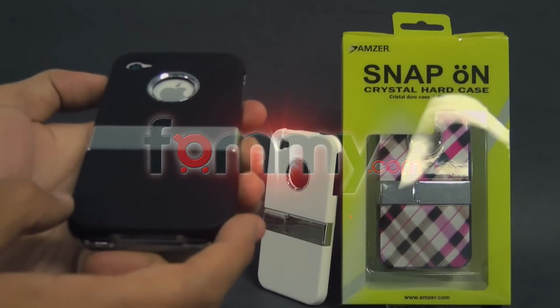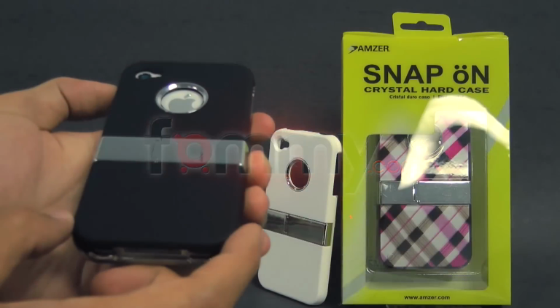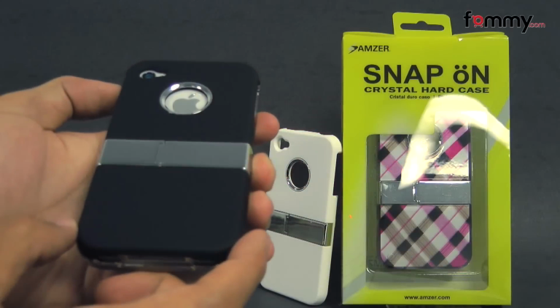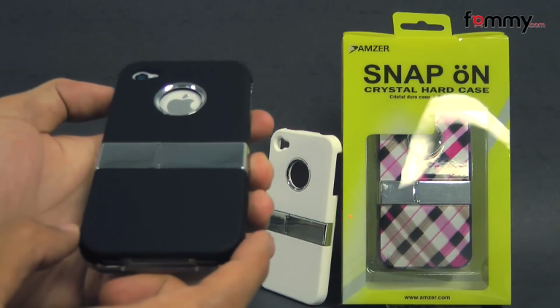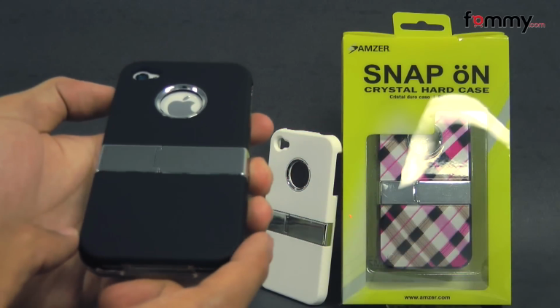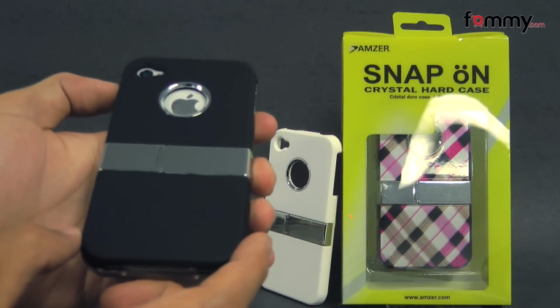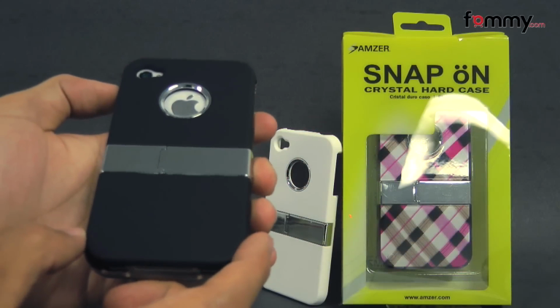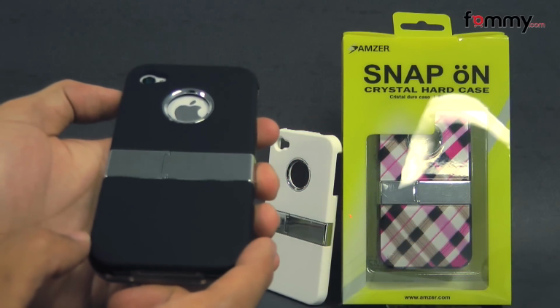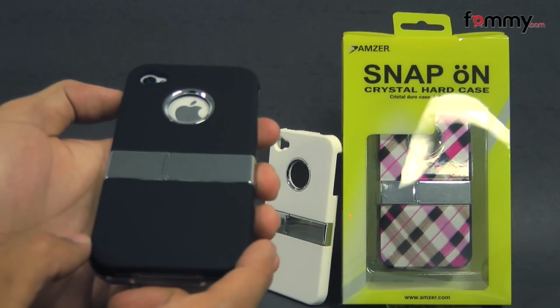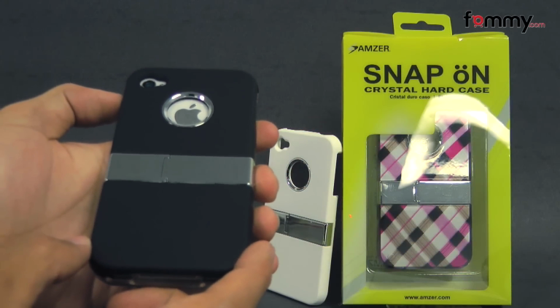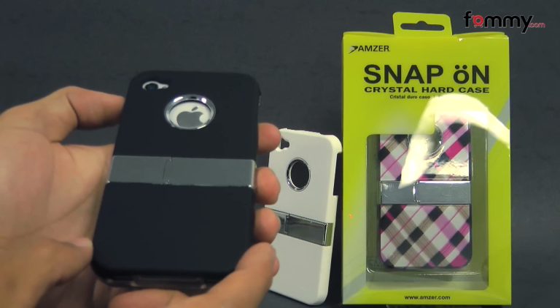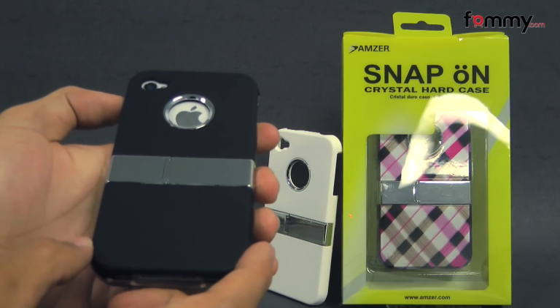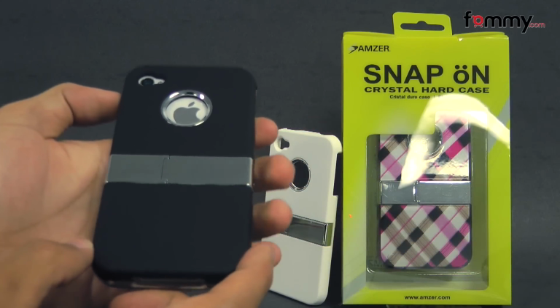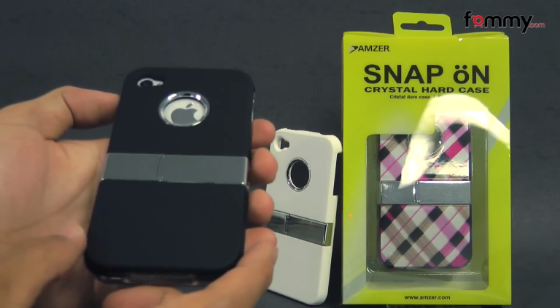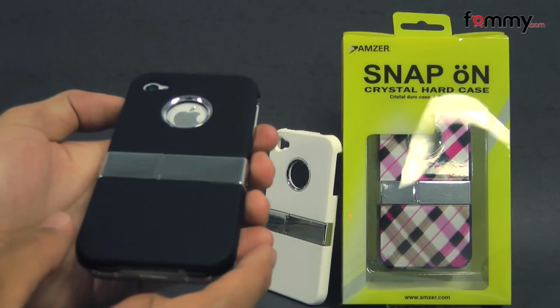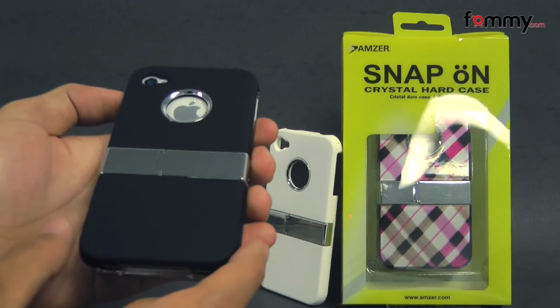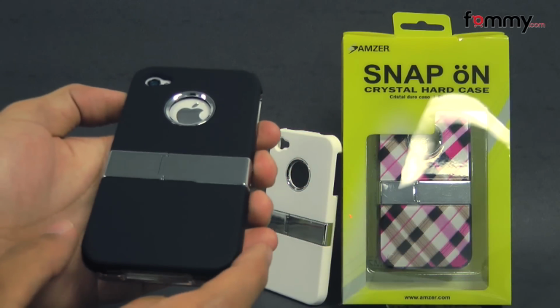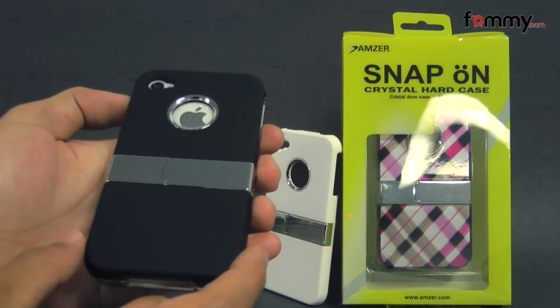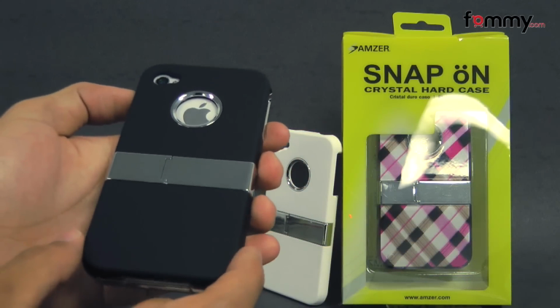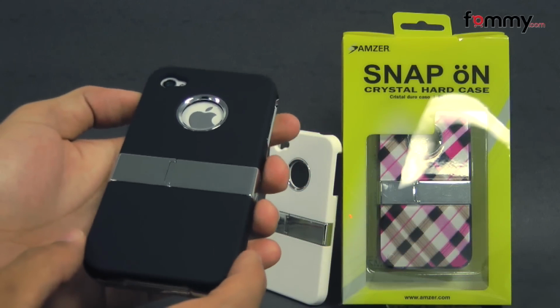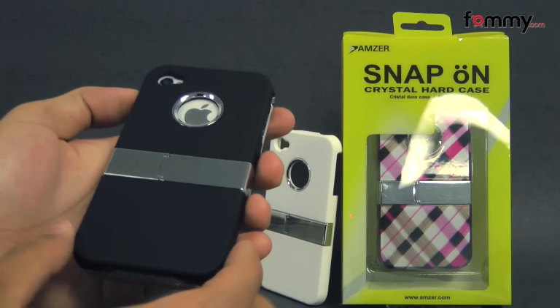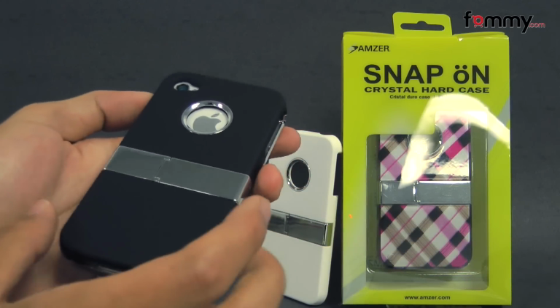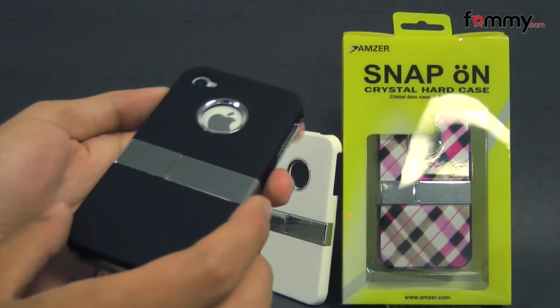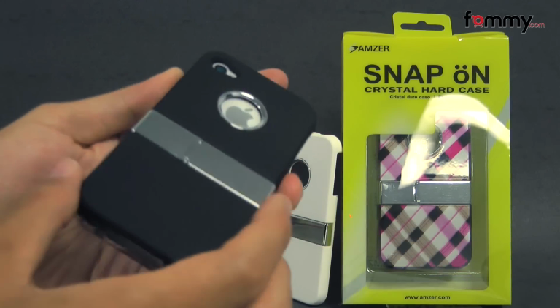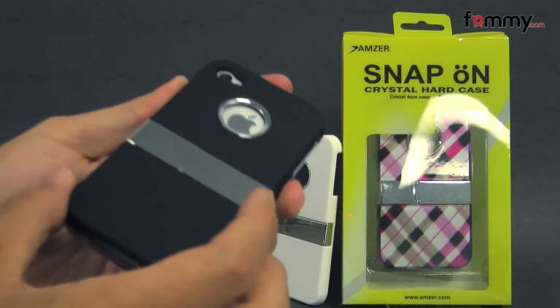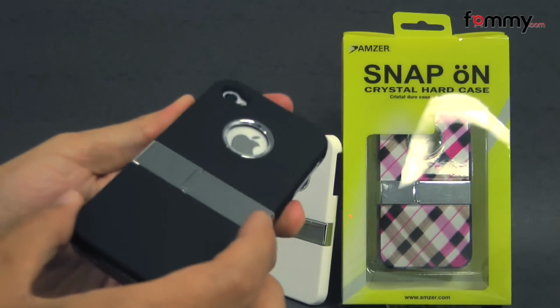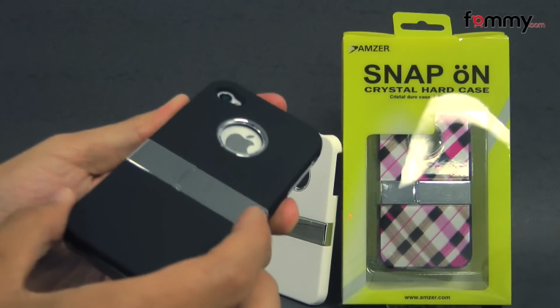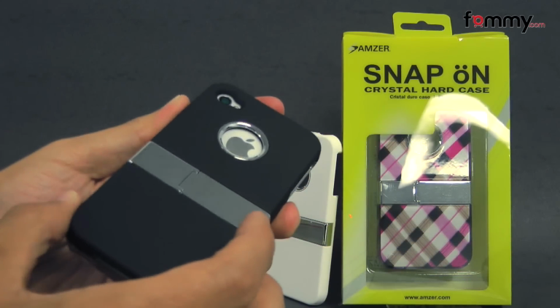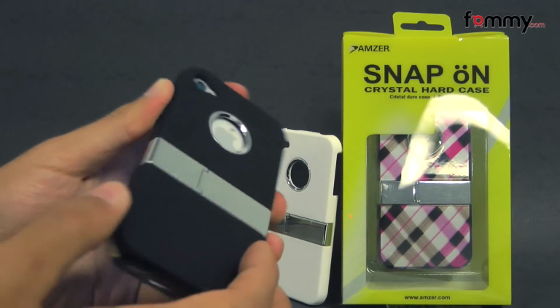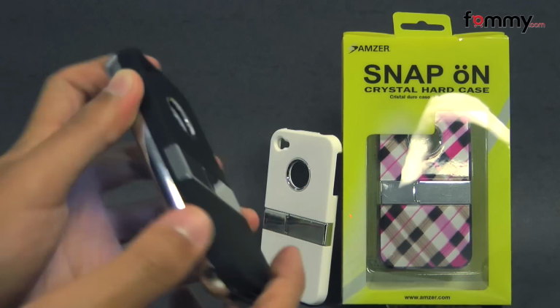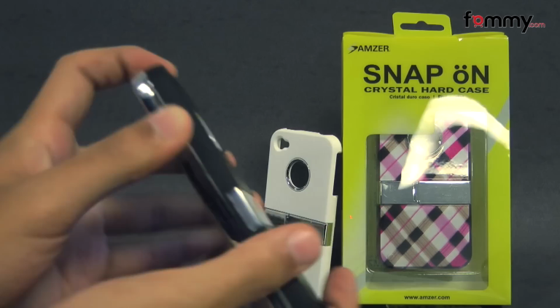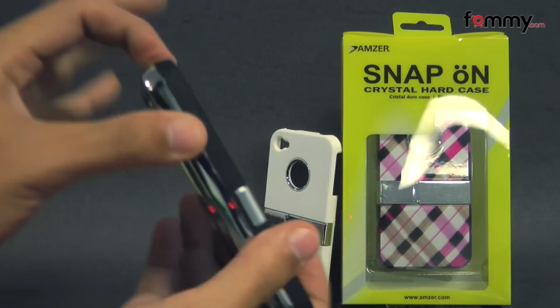Hey guys, Nick with Fama here and today we're taking a look at the AMZO snap-on case for the iPhone 4 and 4S.